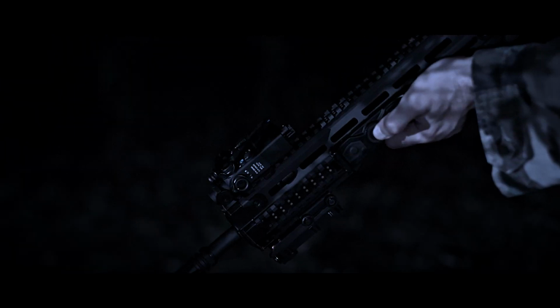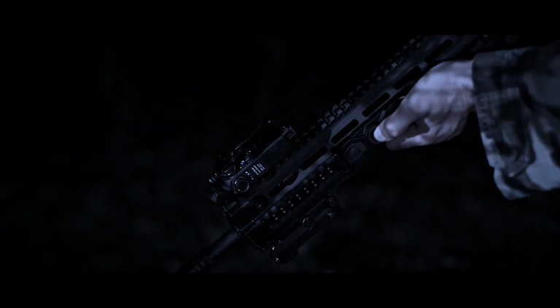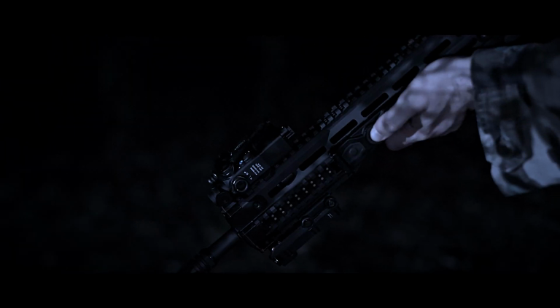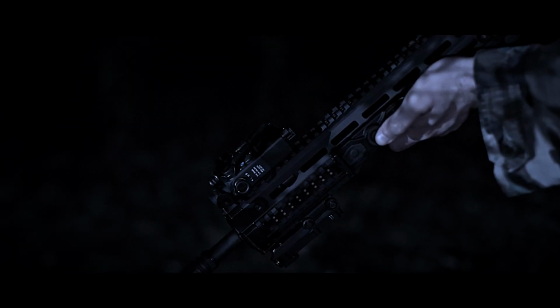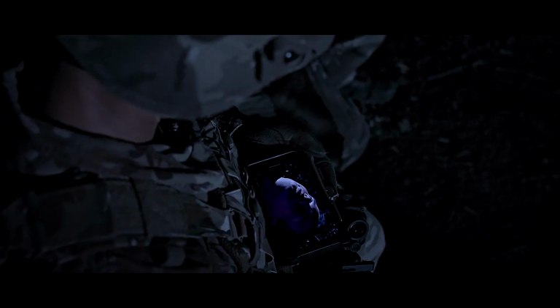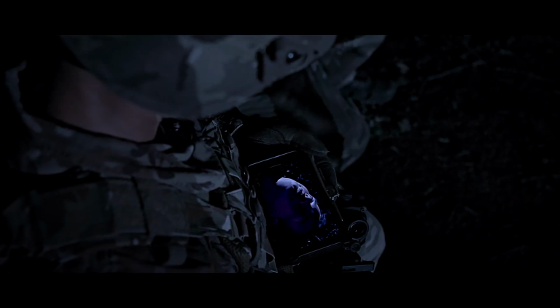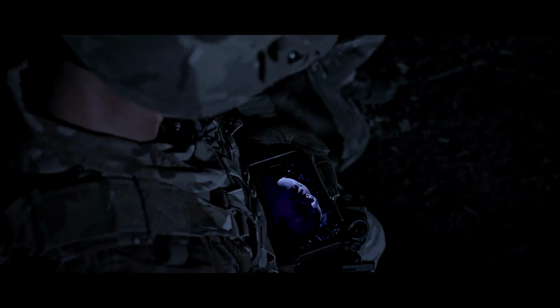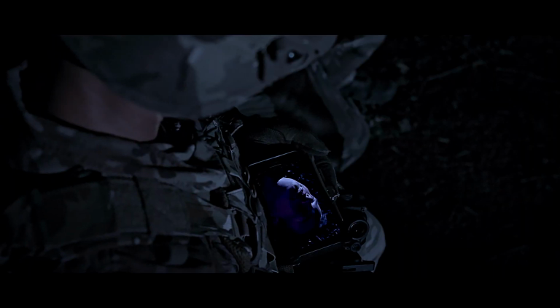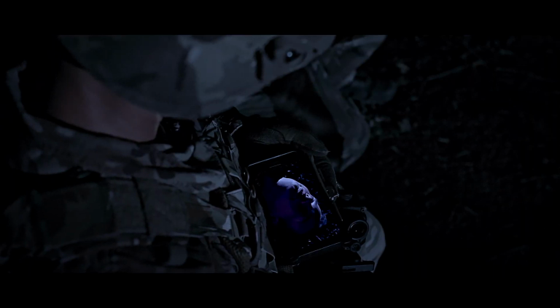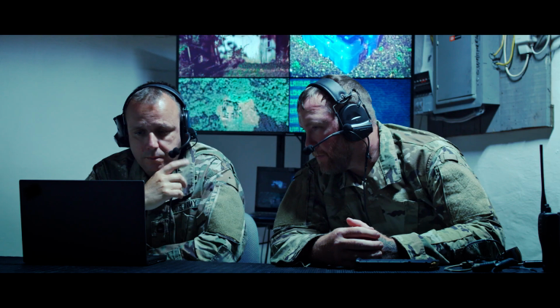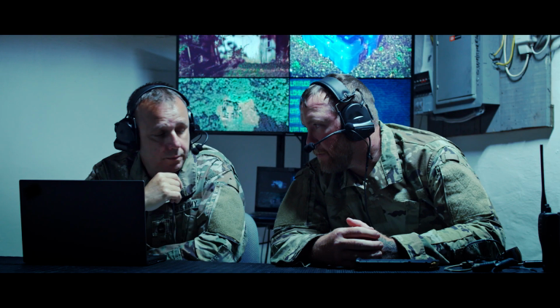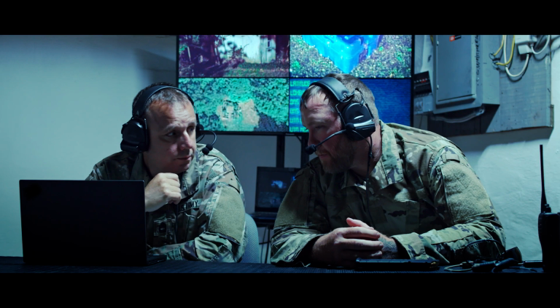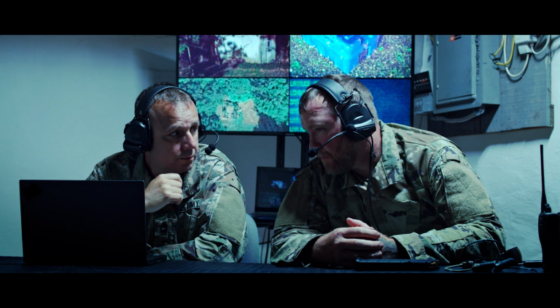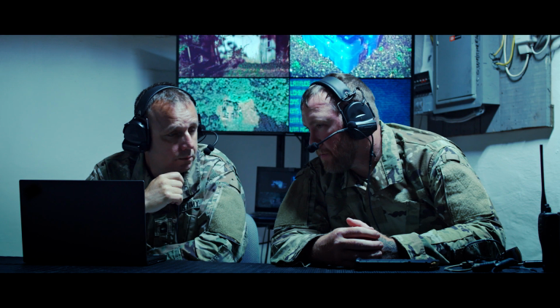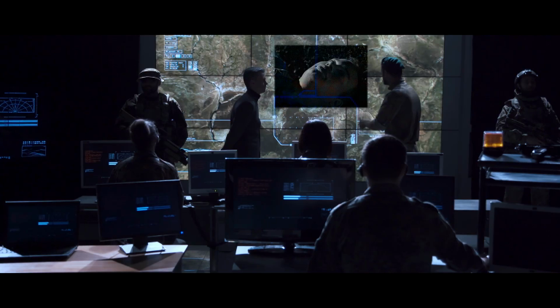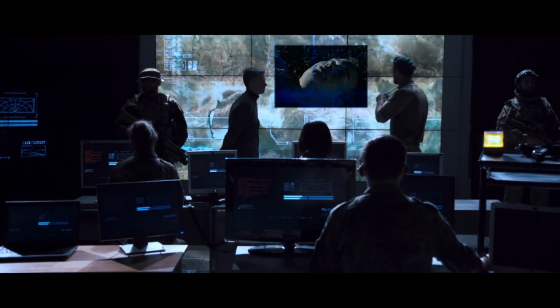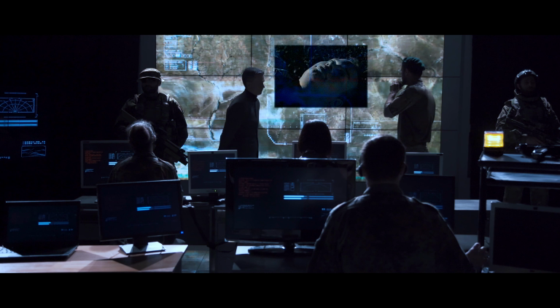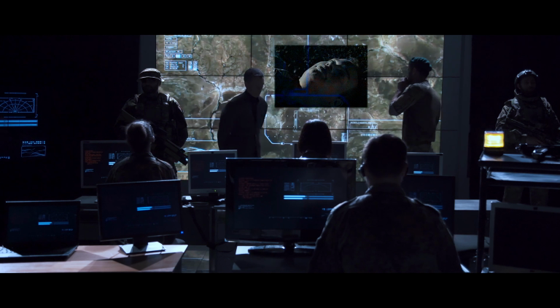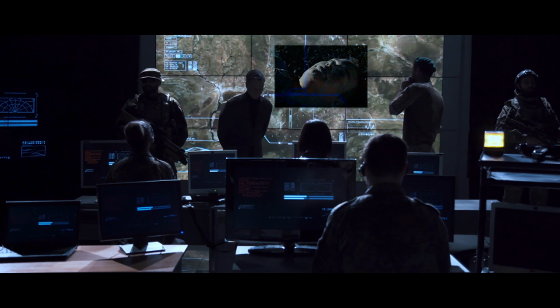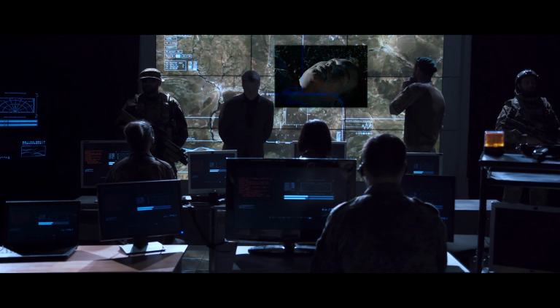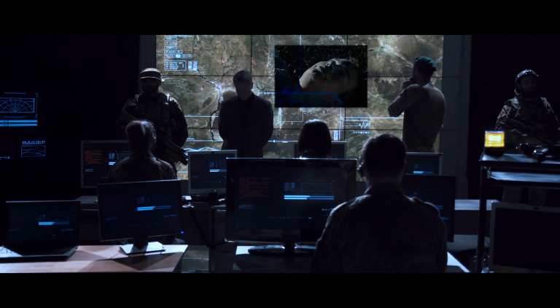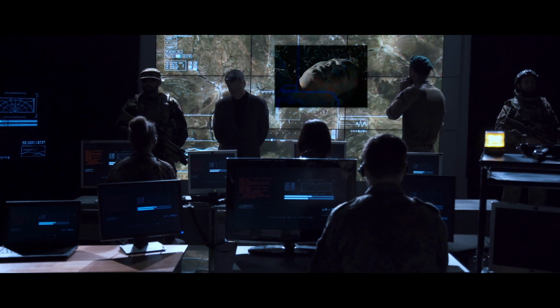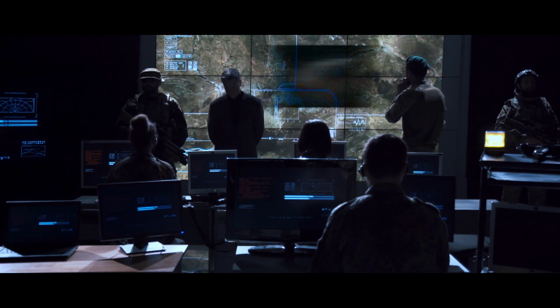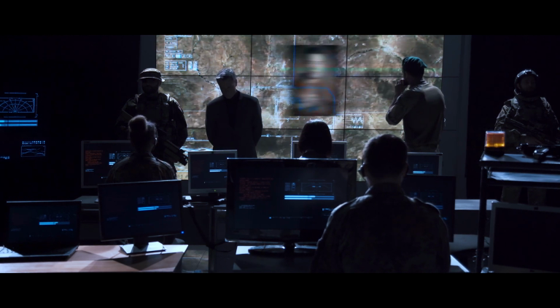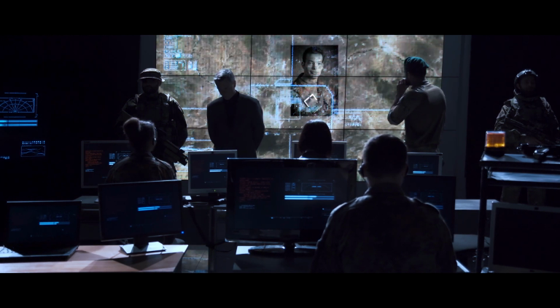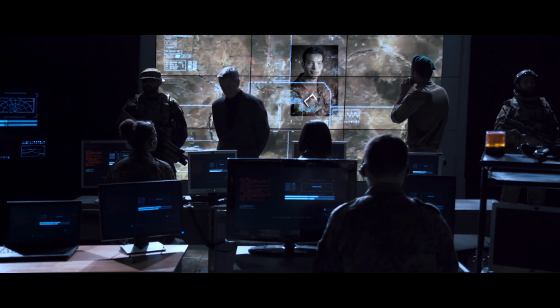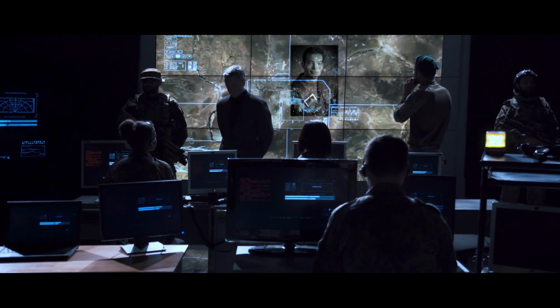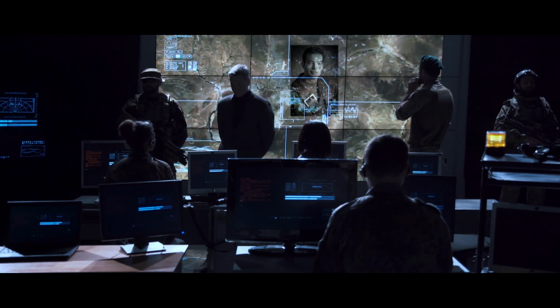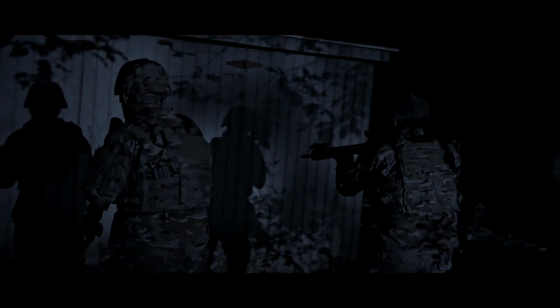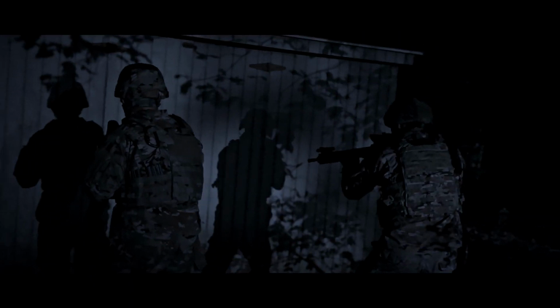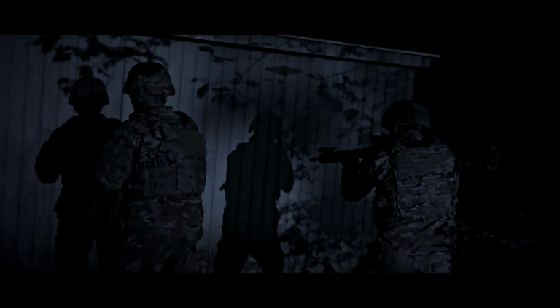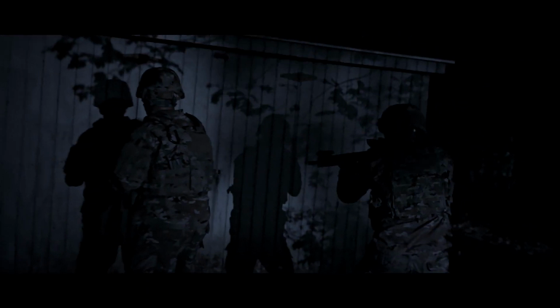Enforcer 1 to Fortress and Citadel, transmitting imagery. Positive ID. Good job, Enforcer 1. Acquire the objective.